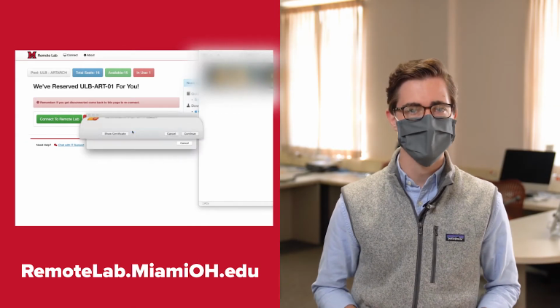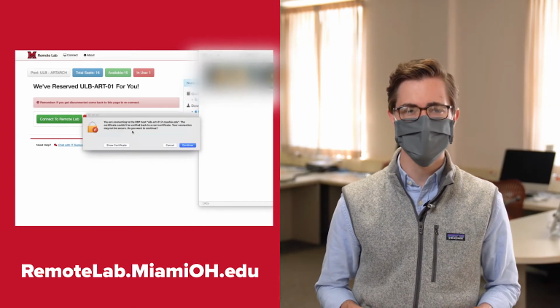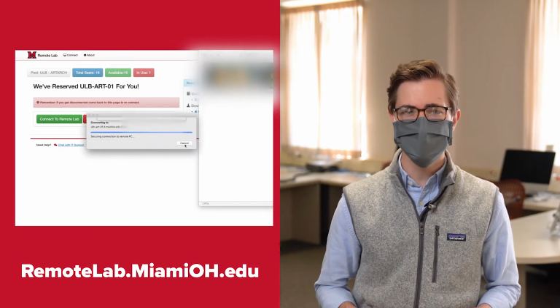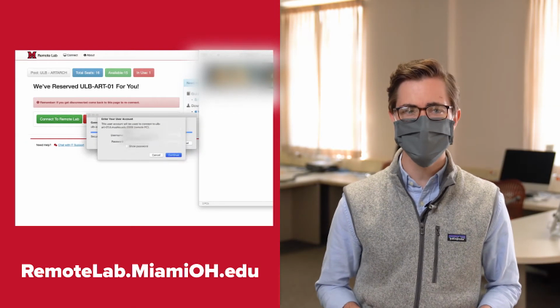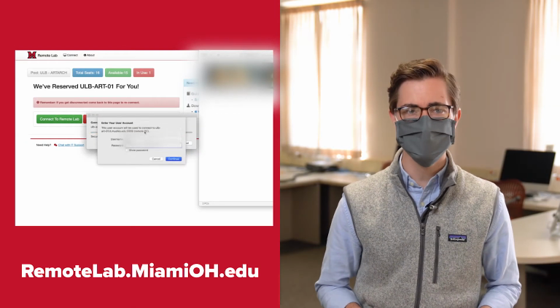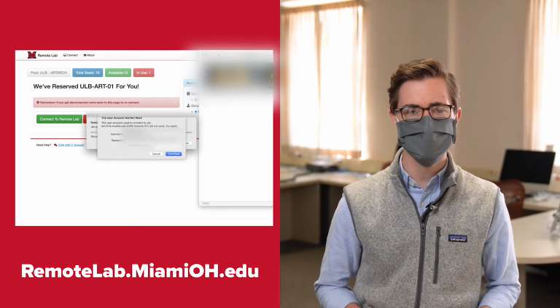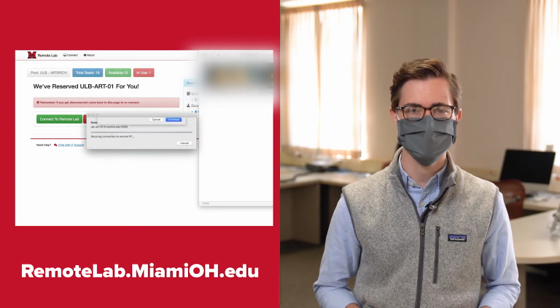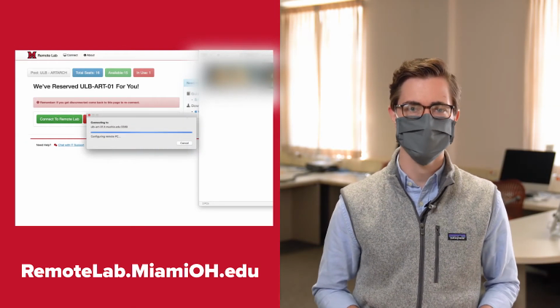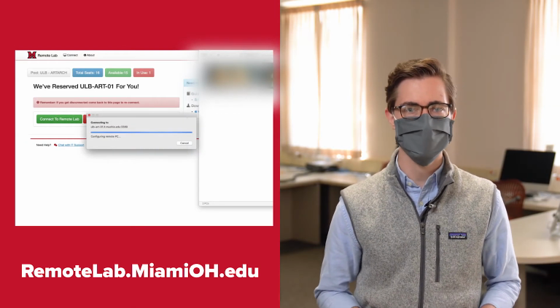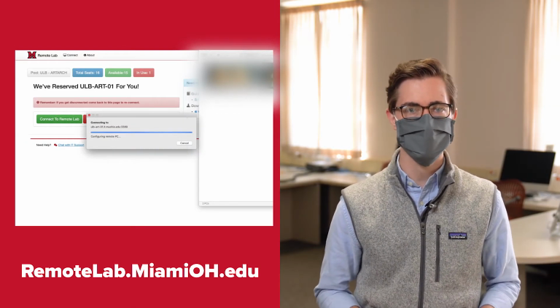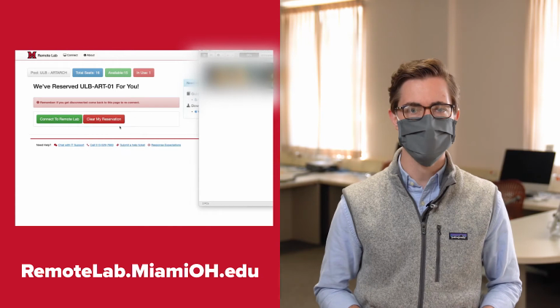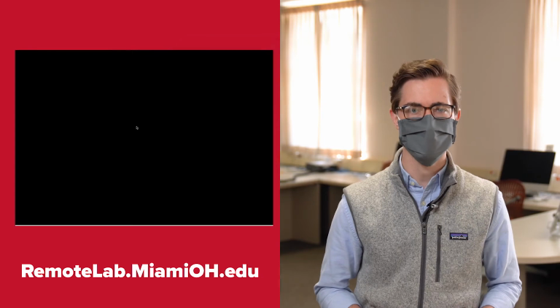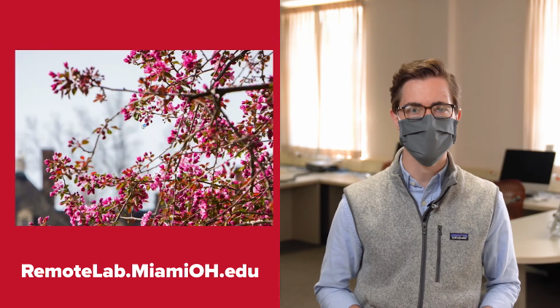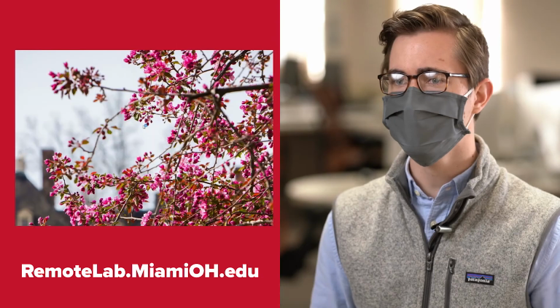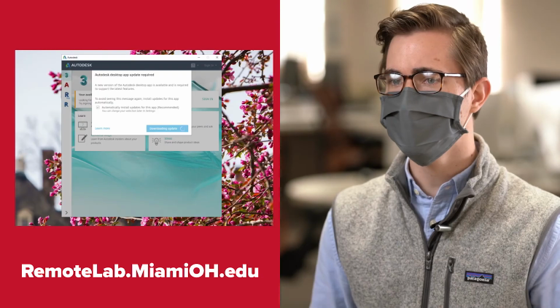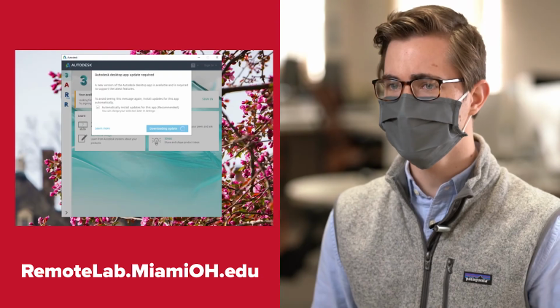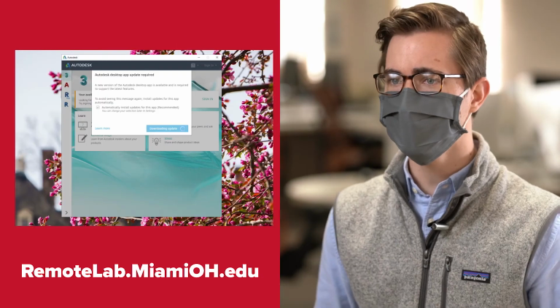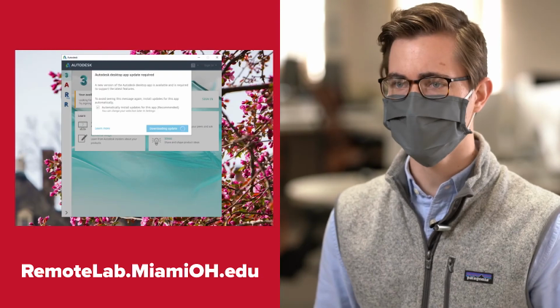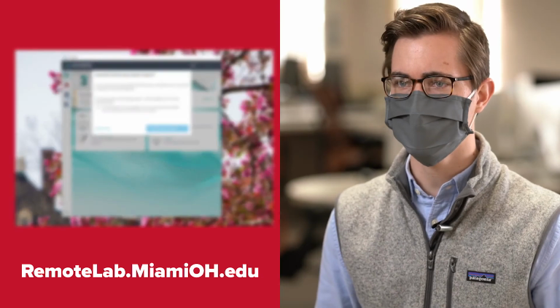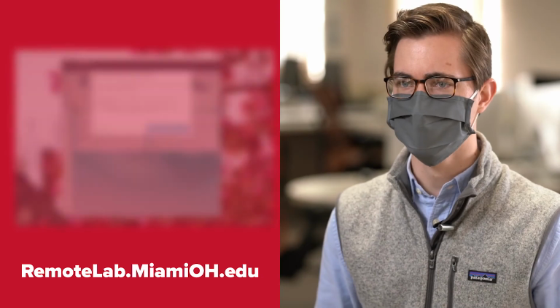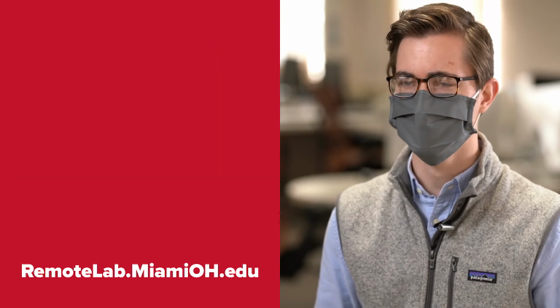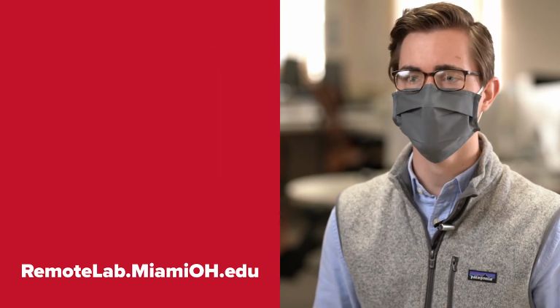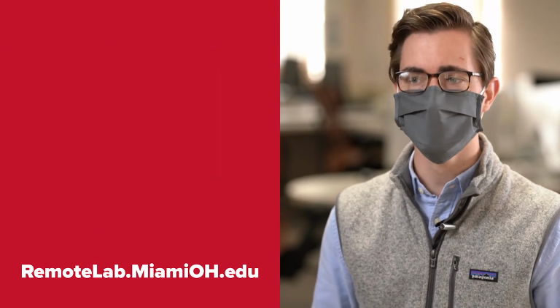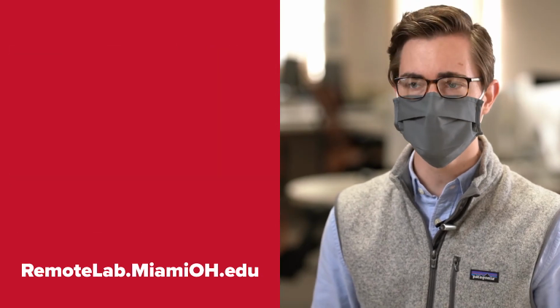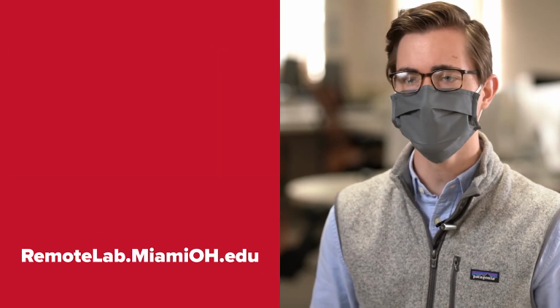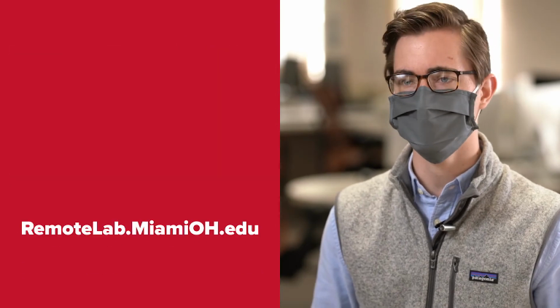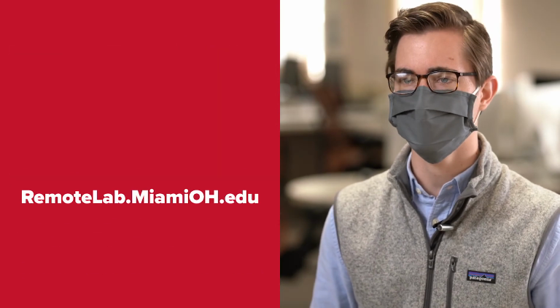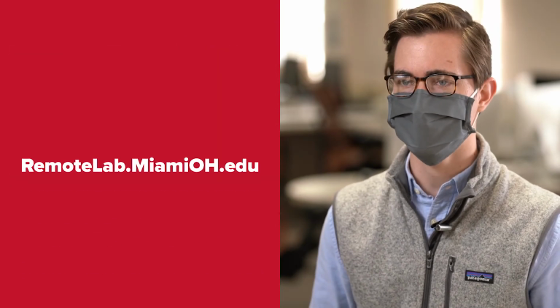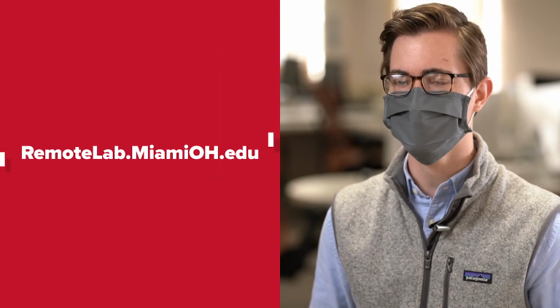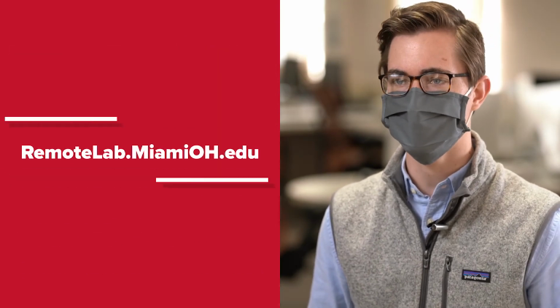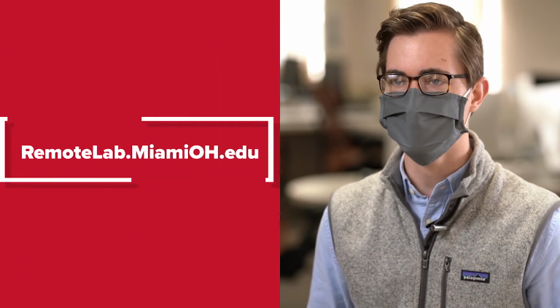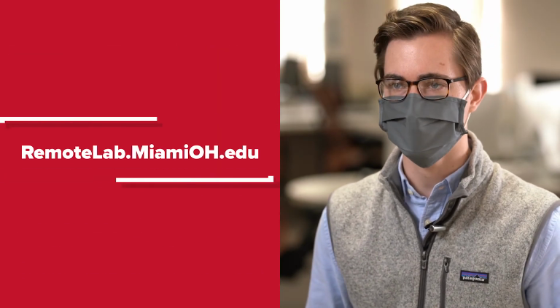You'll need to be connected to the Miami network either by being on campus or by logging in to Miami's VPN.